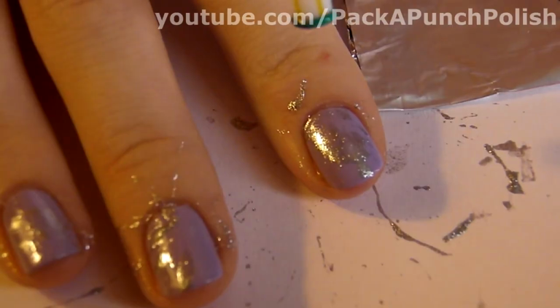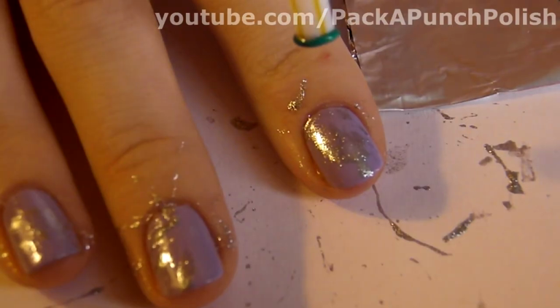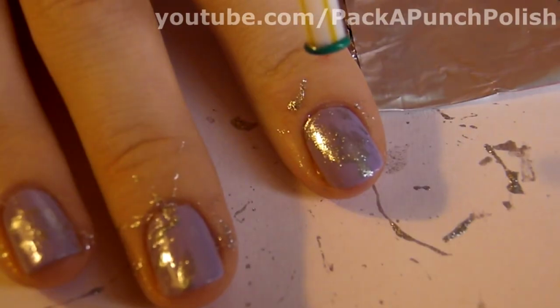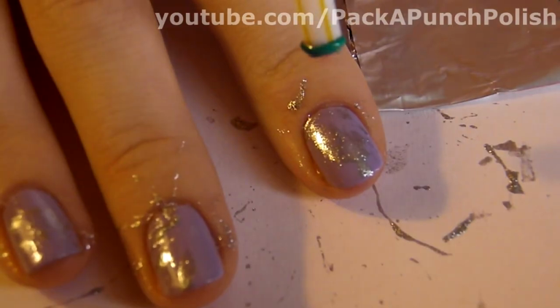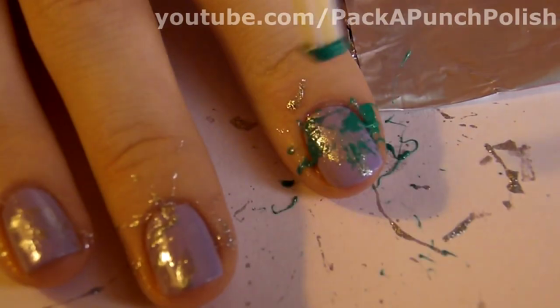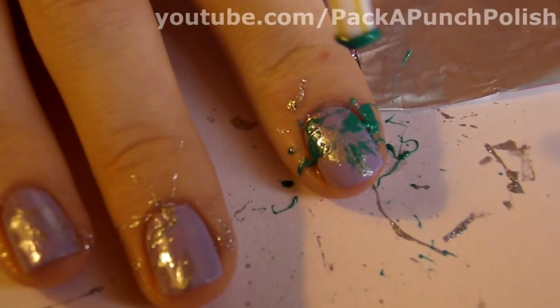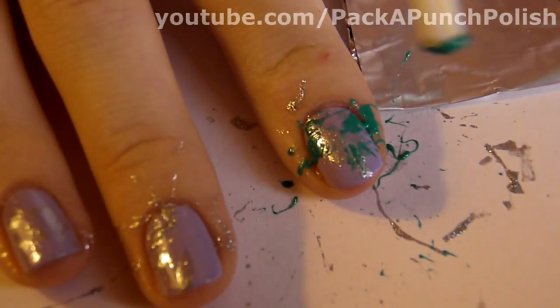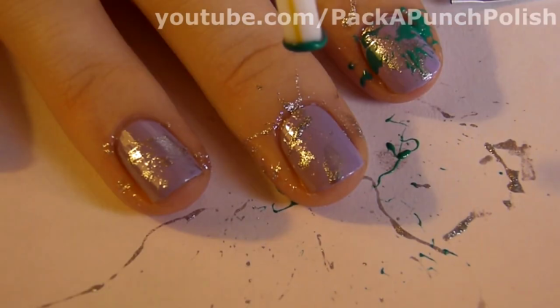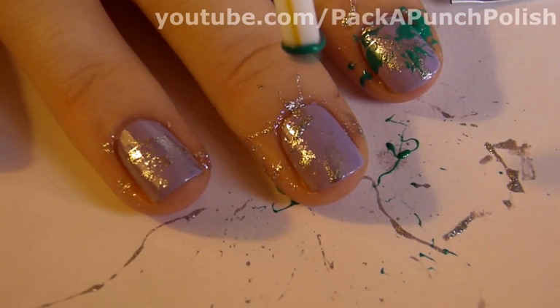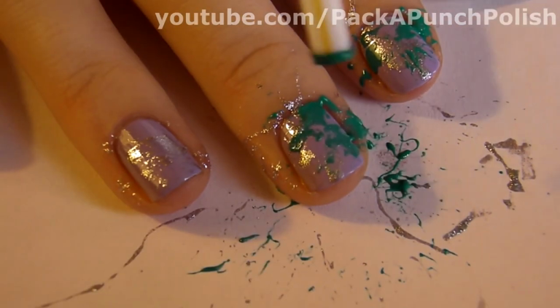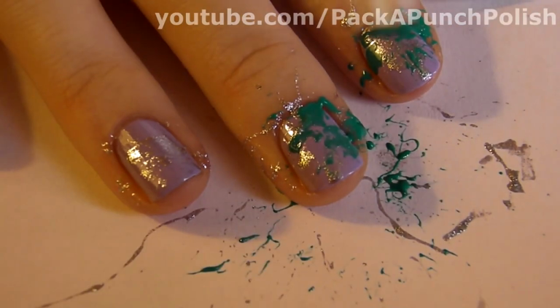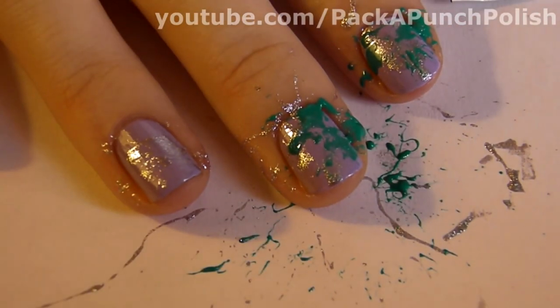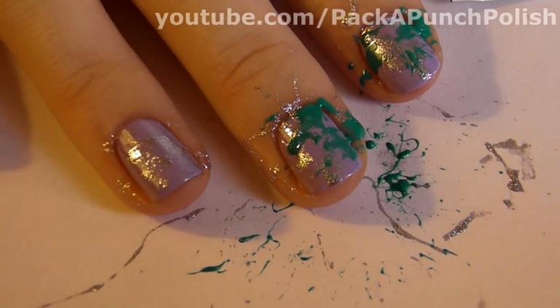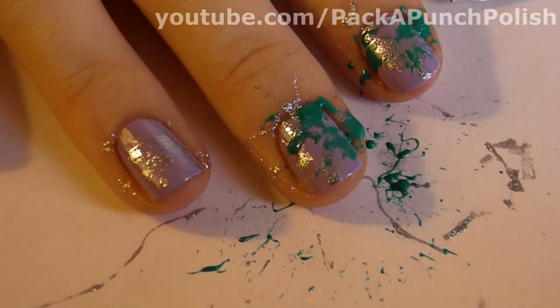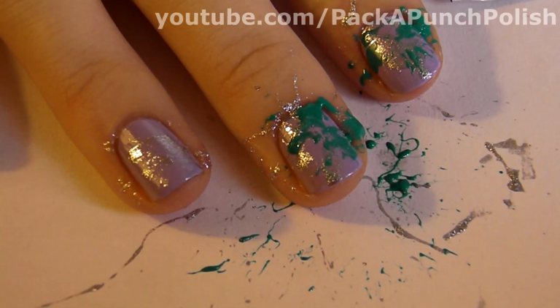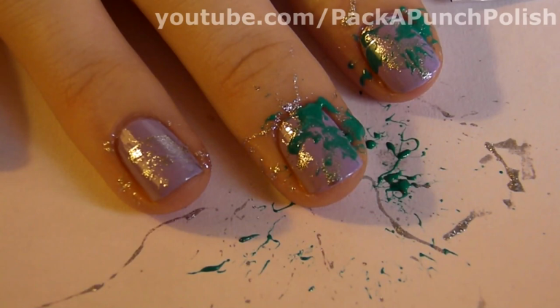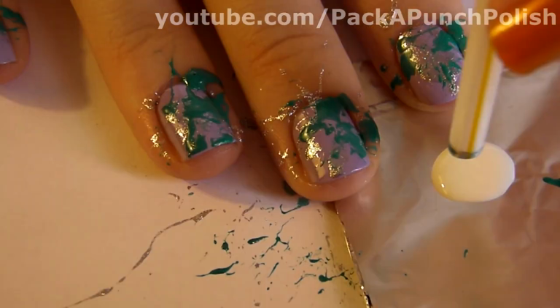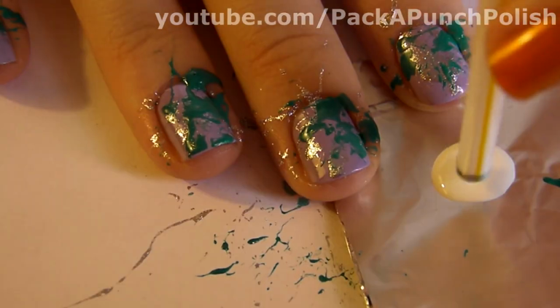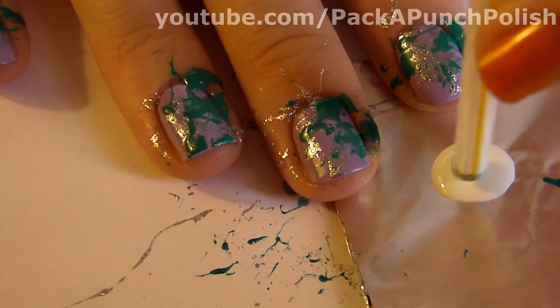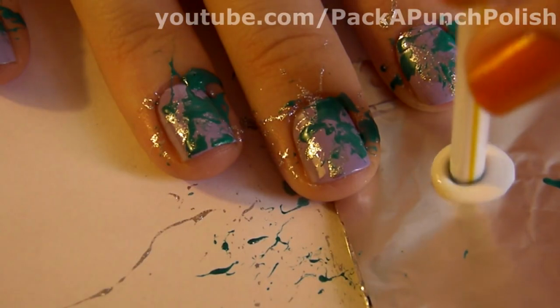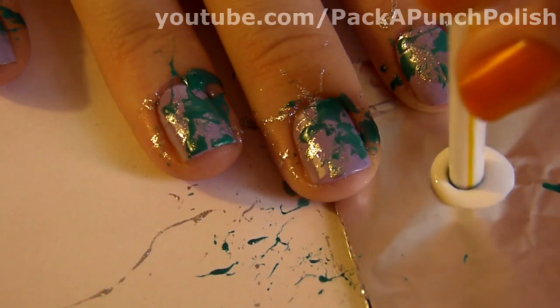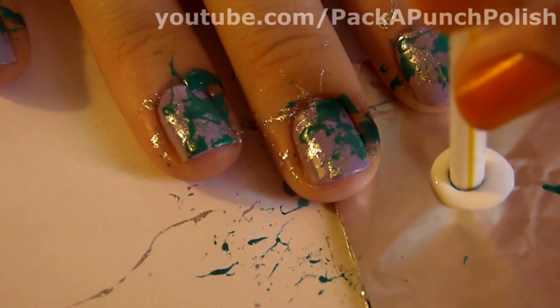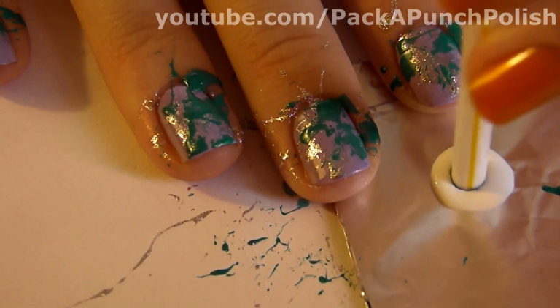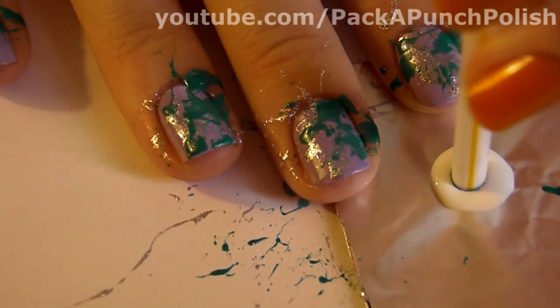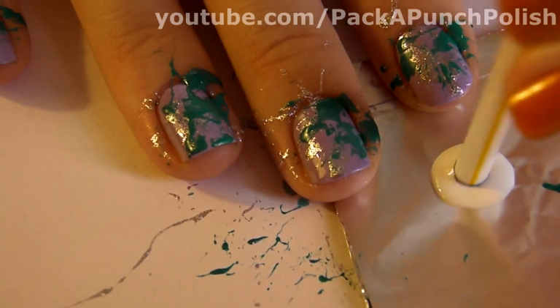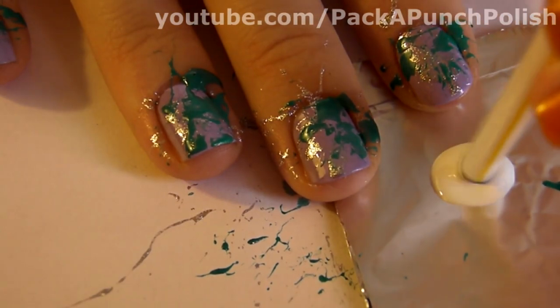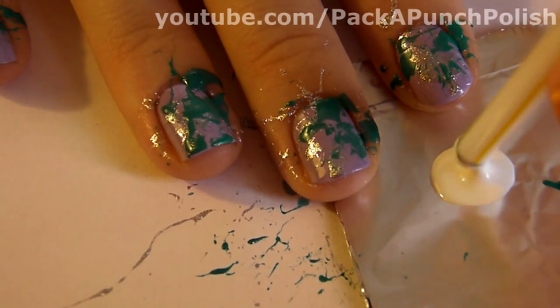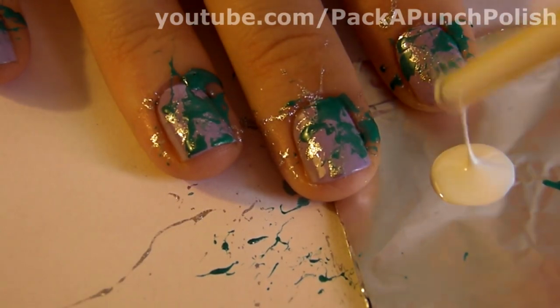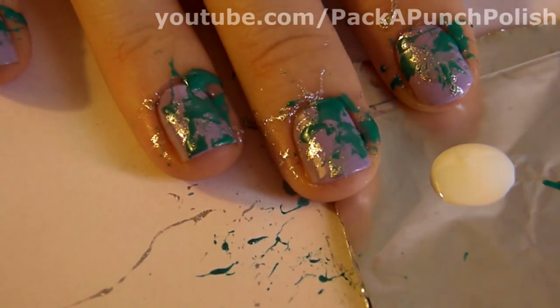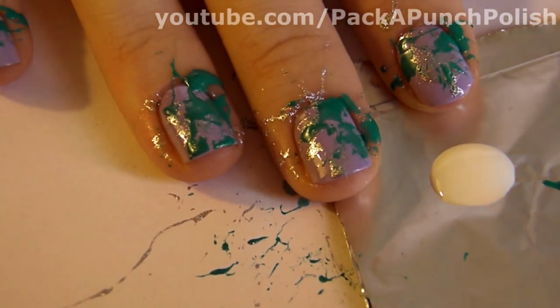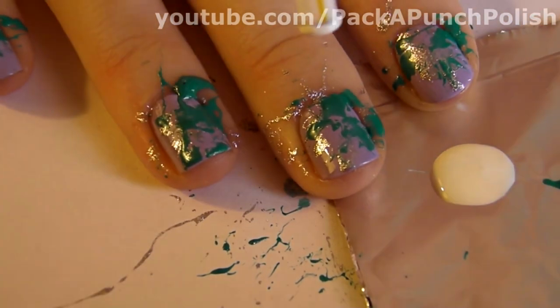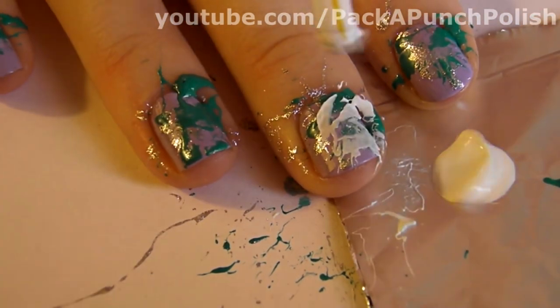Continue doing this with as many colors as you want. You can change the straw if you want, but you don't have to.